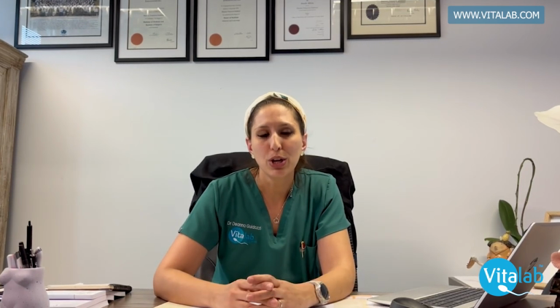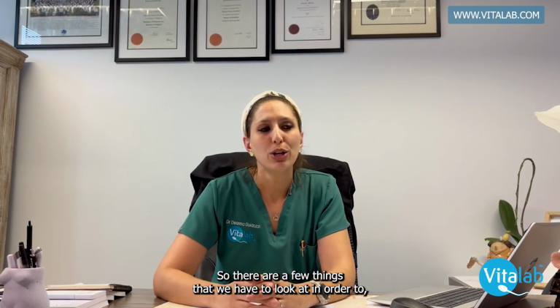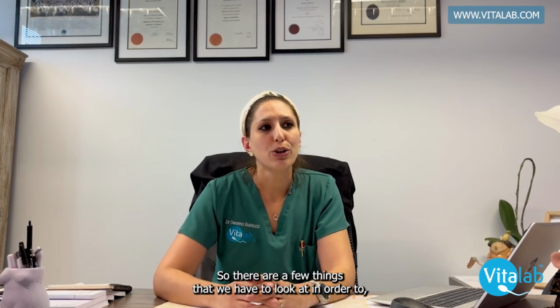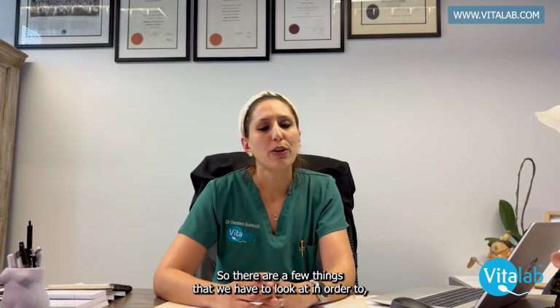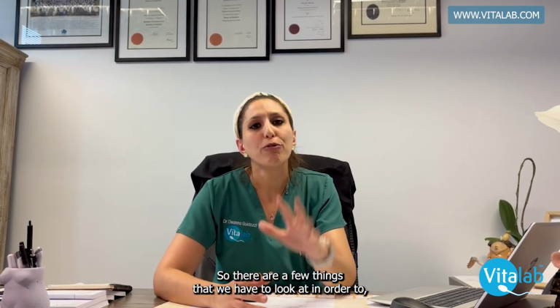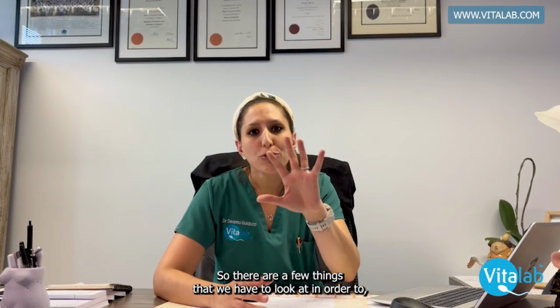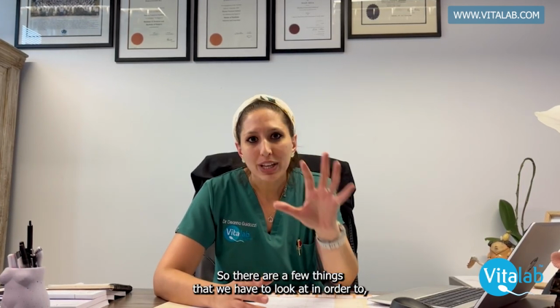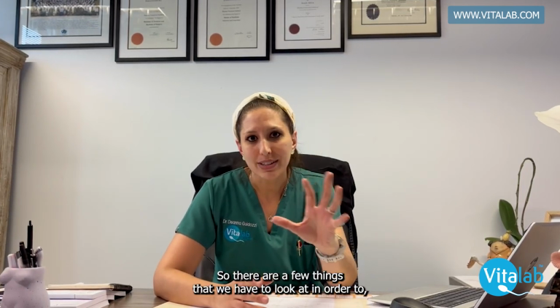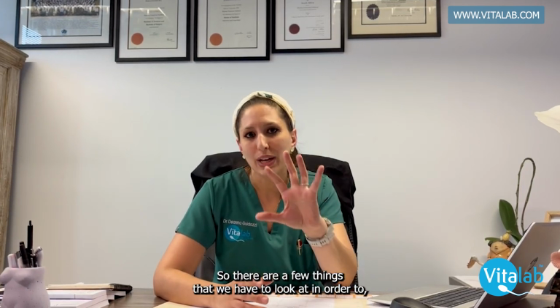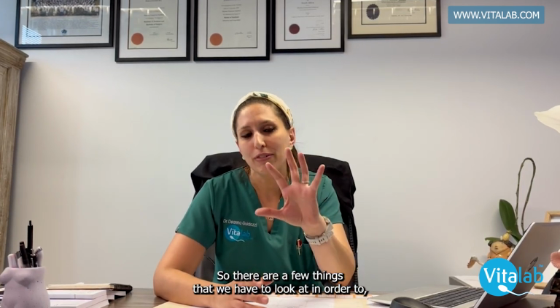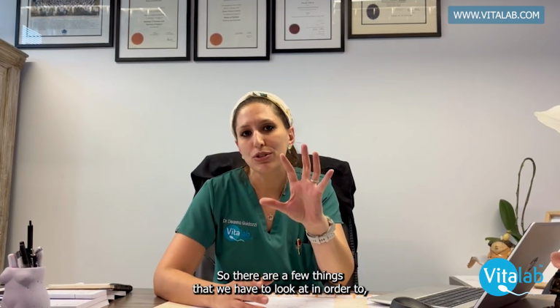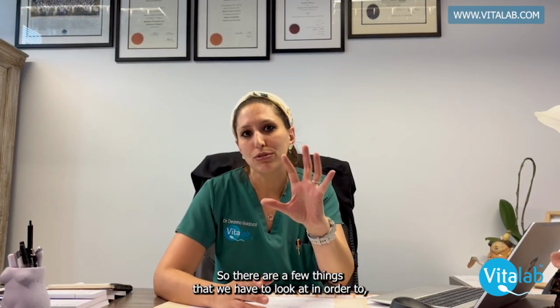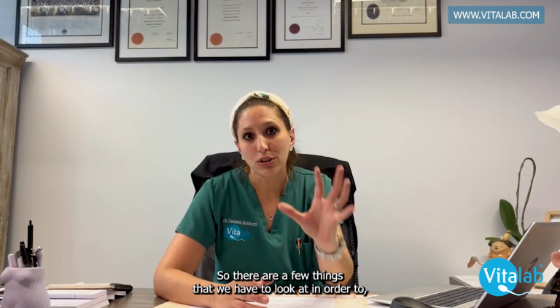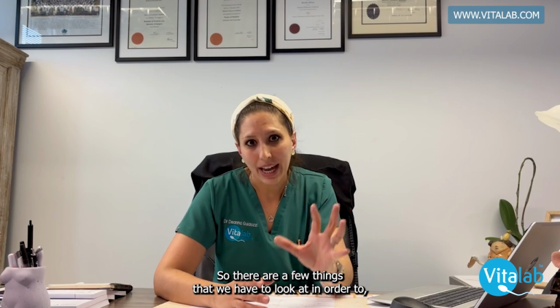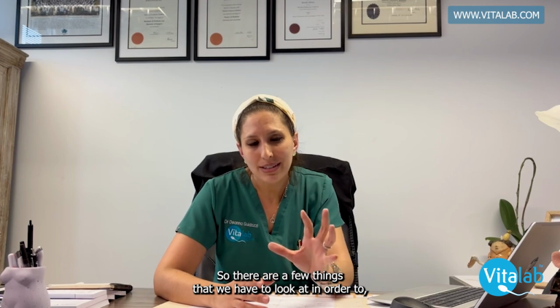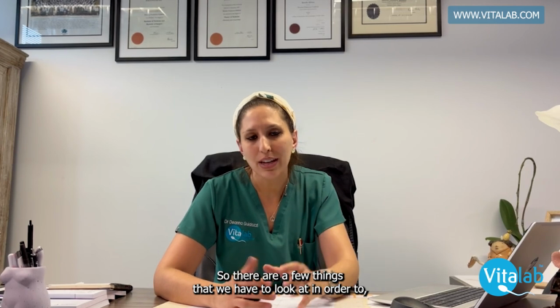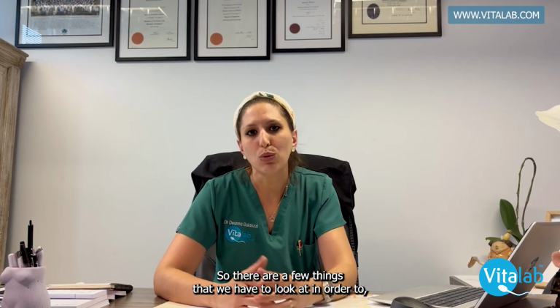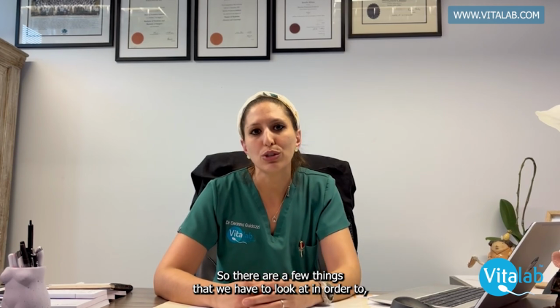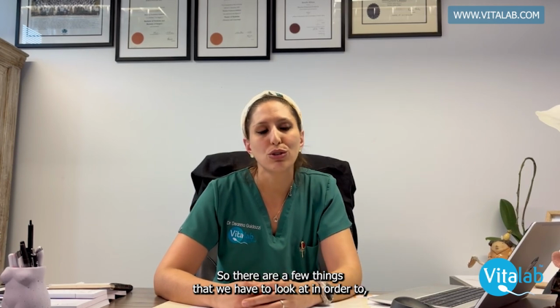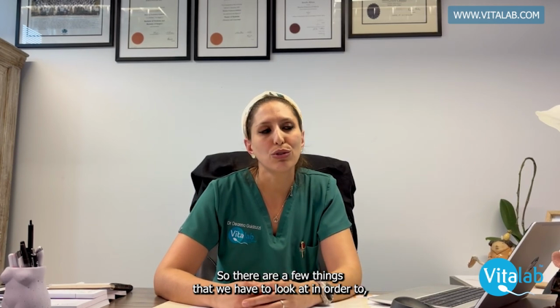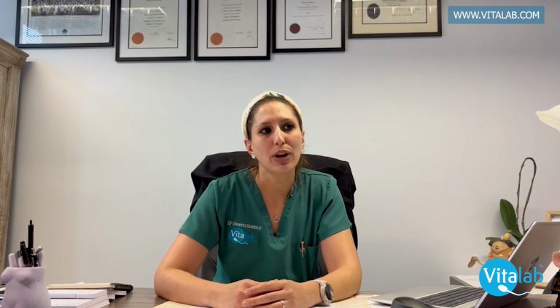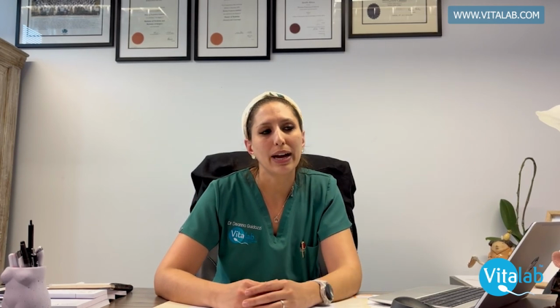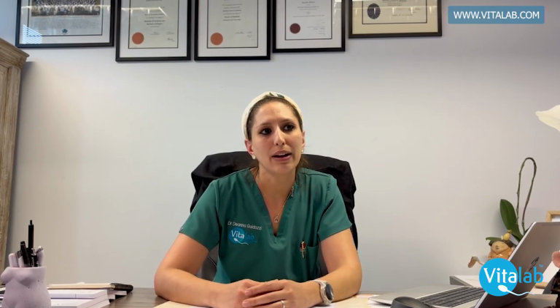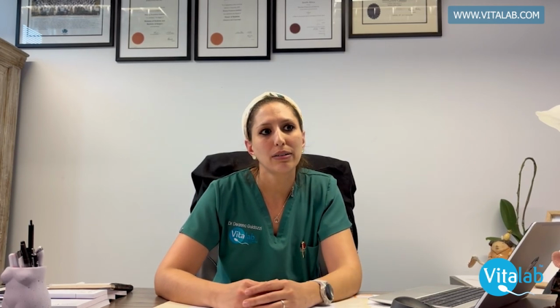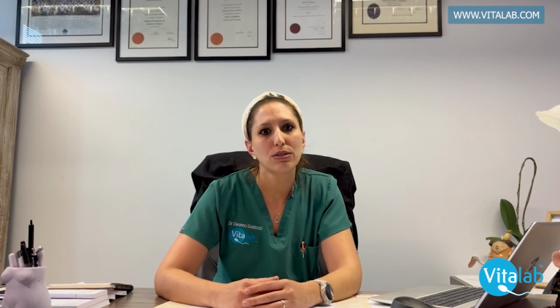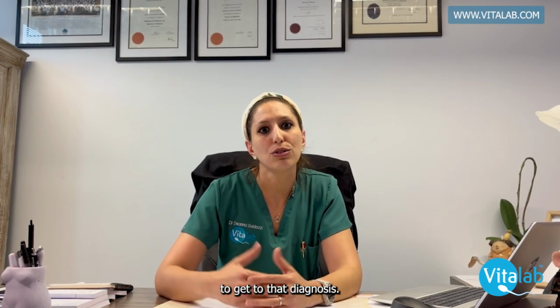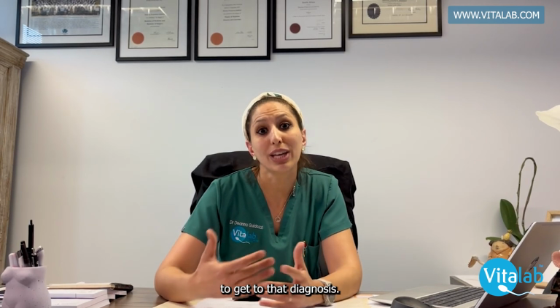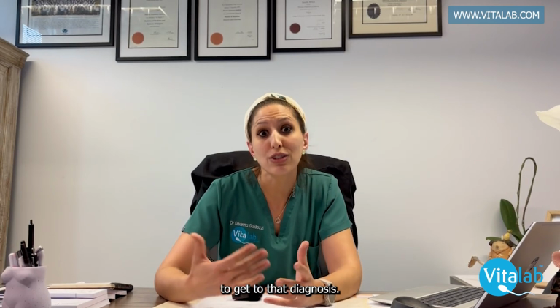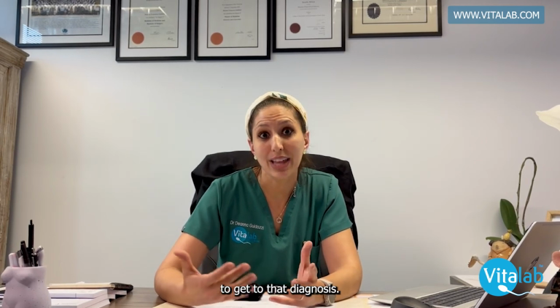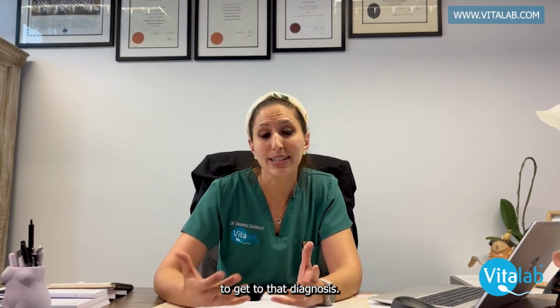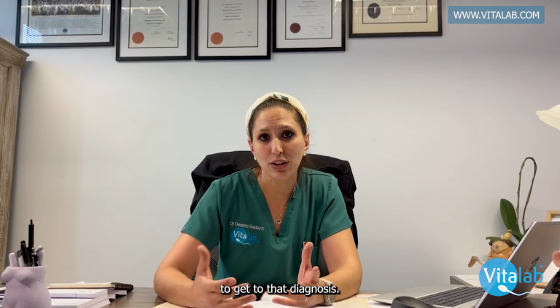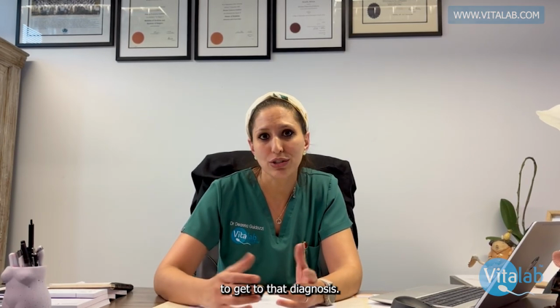The difficulty is that there is no one blood test or one clinical sign that says to us this is polycystic ovarian syndrome. There are a few things that we have to look at in order to get to that diagnosis.